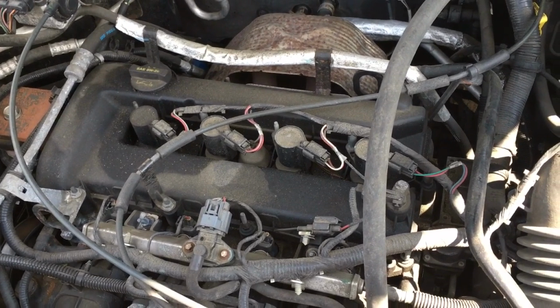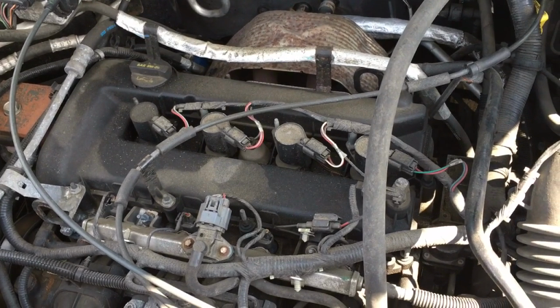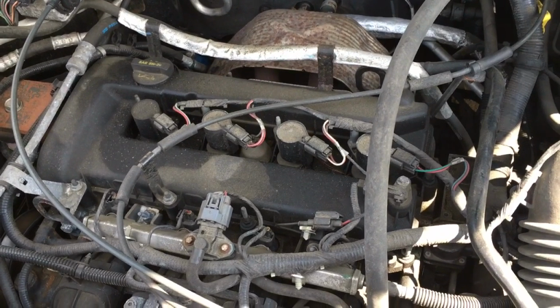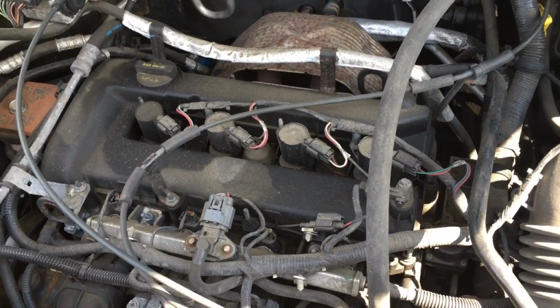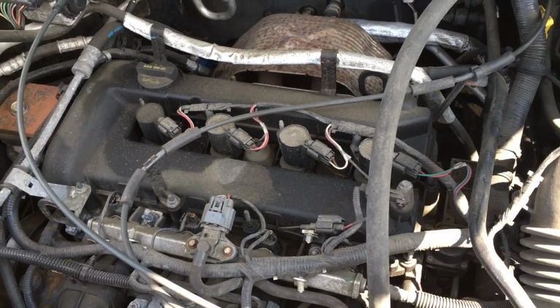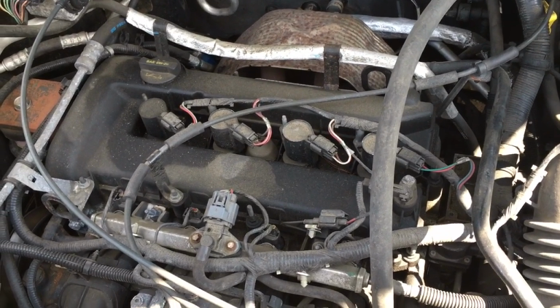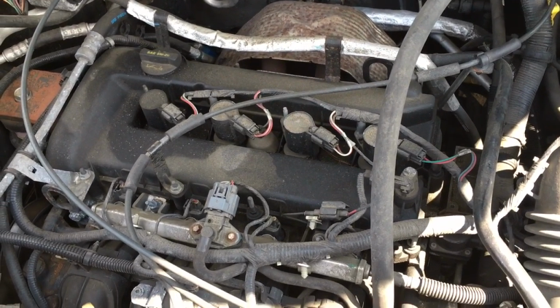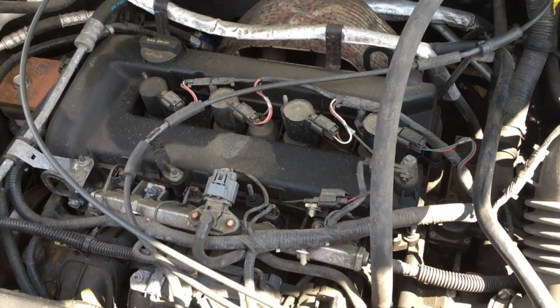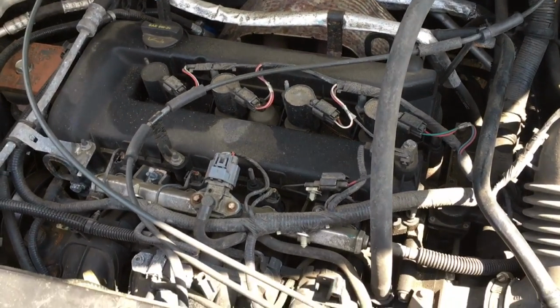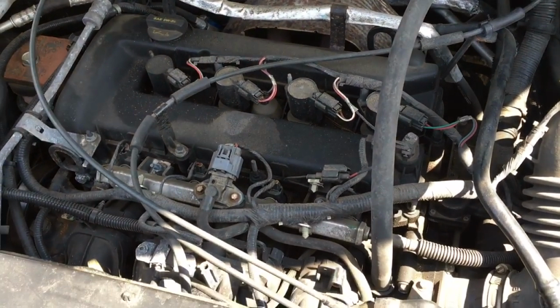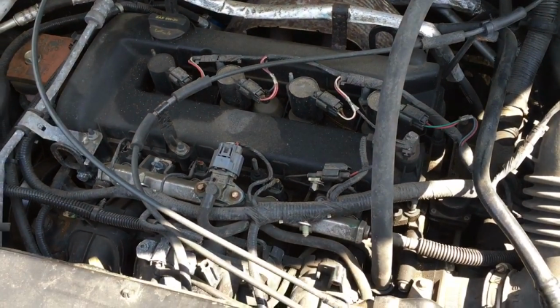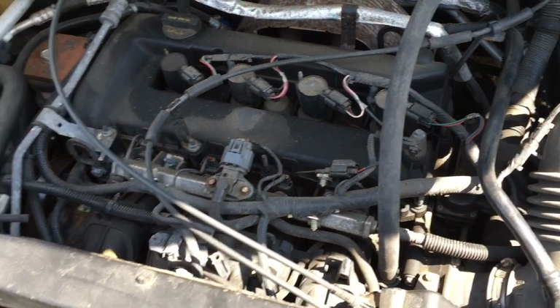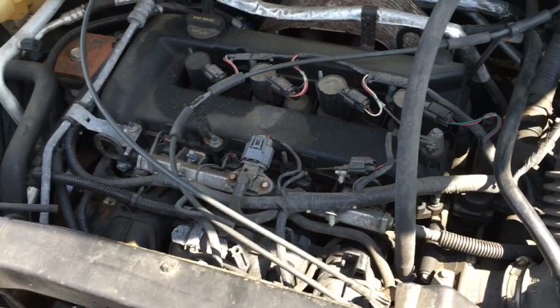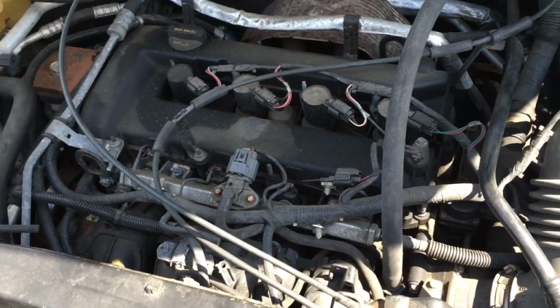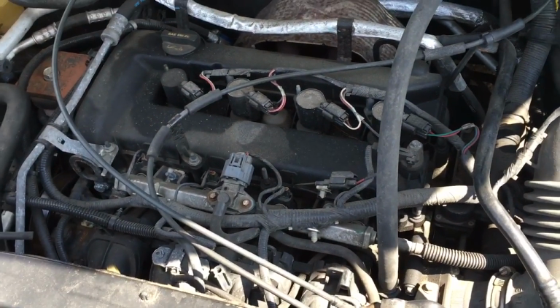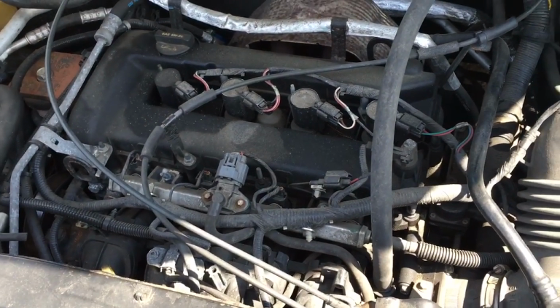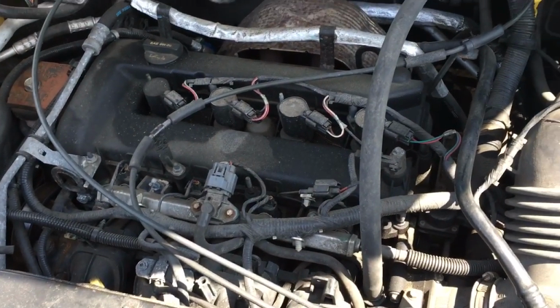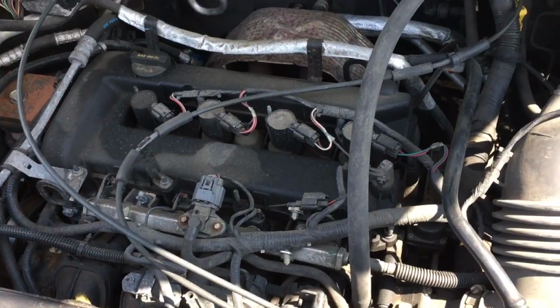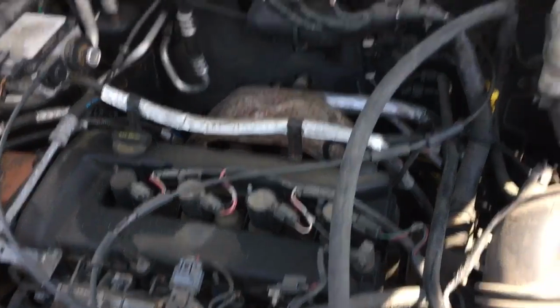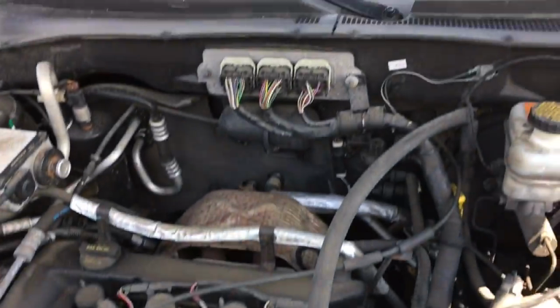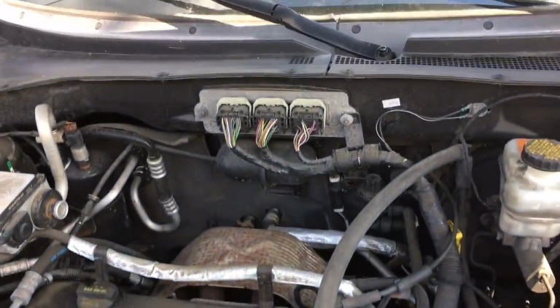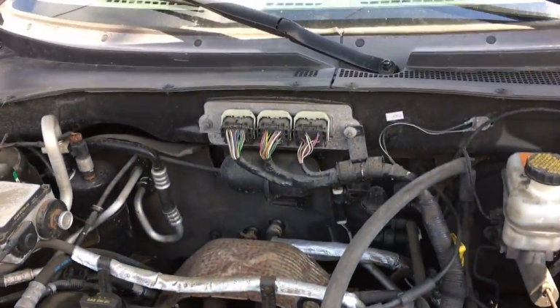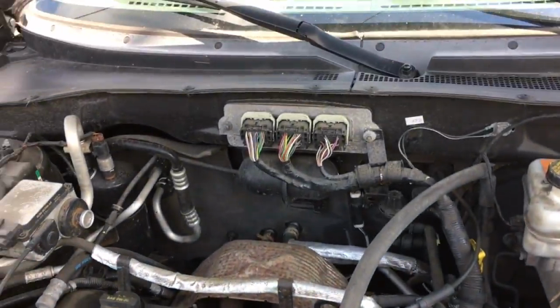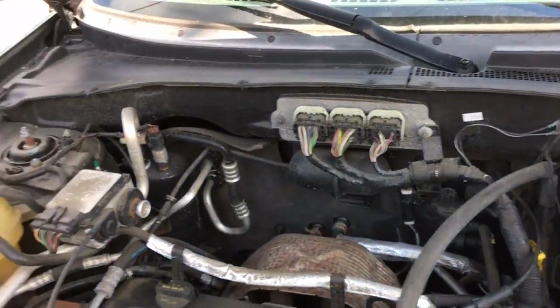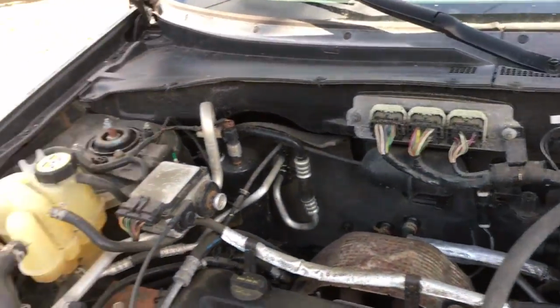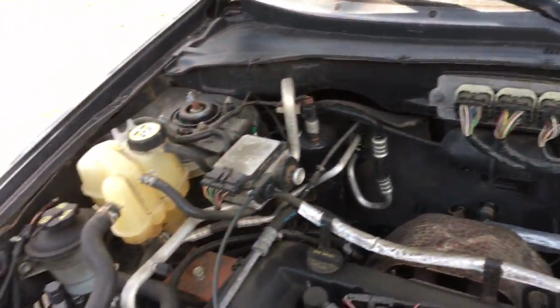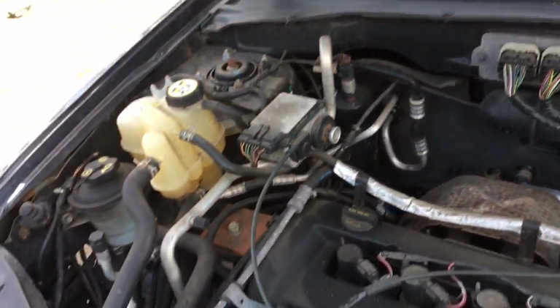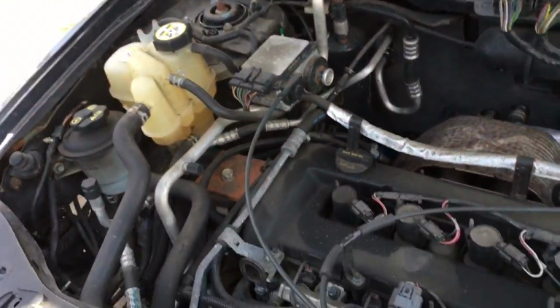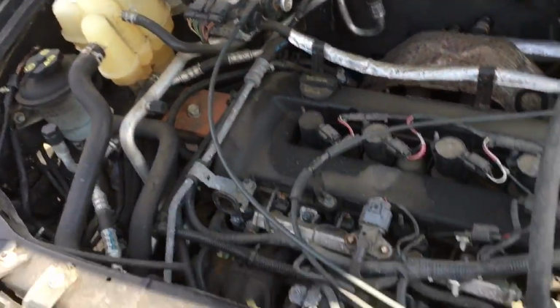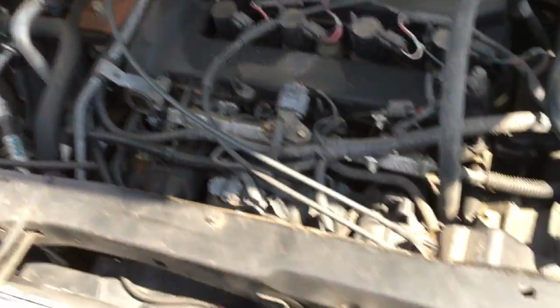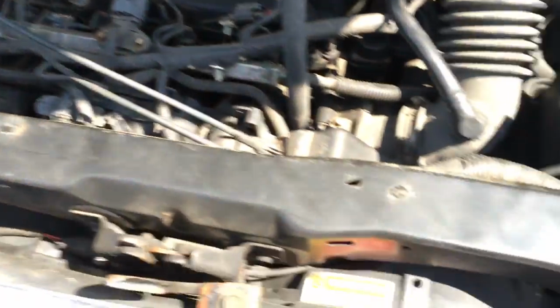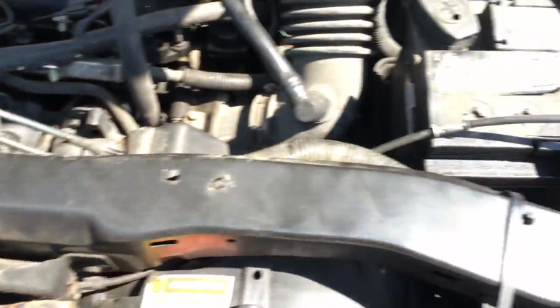2007 Ford Escape. Four cylinder, runs good. Got good brakes.